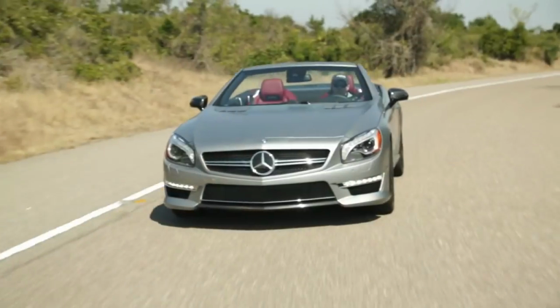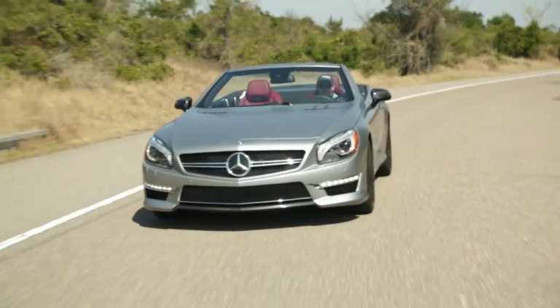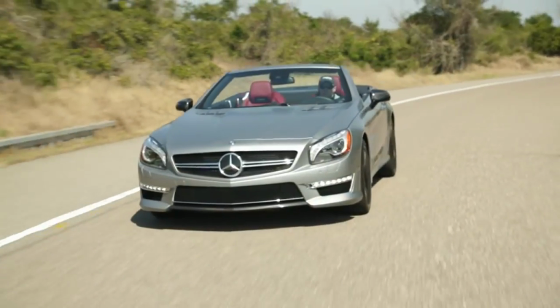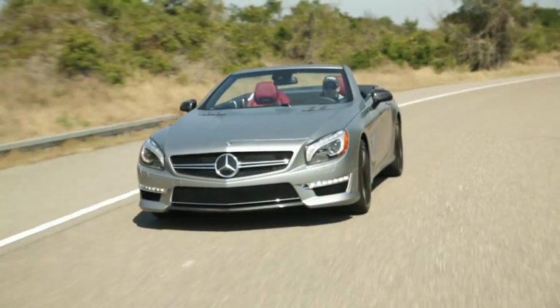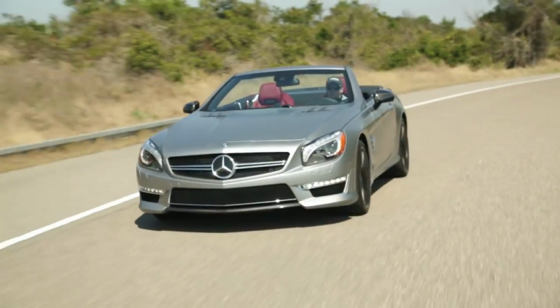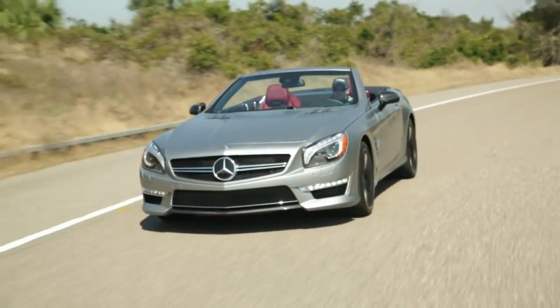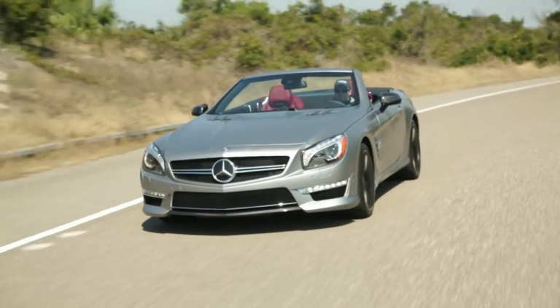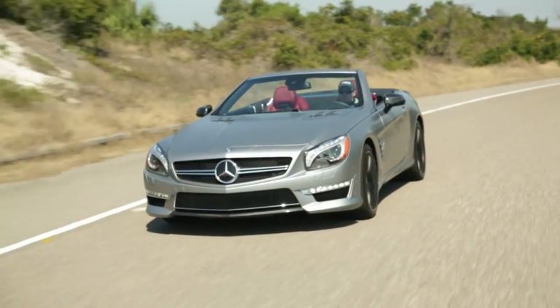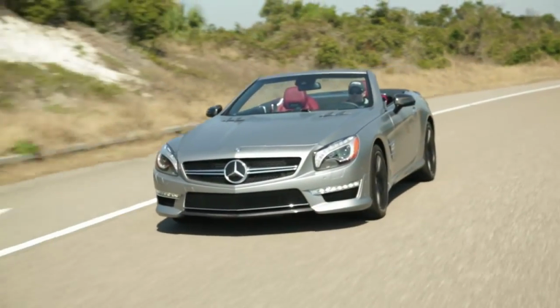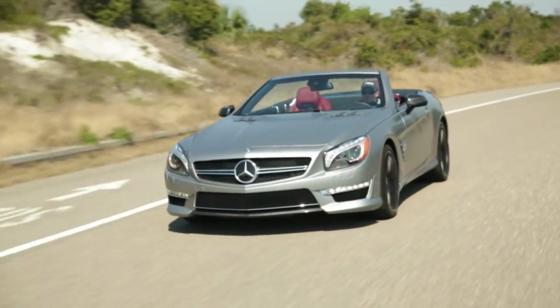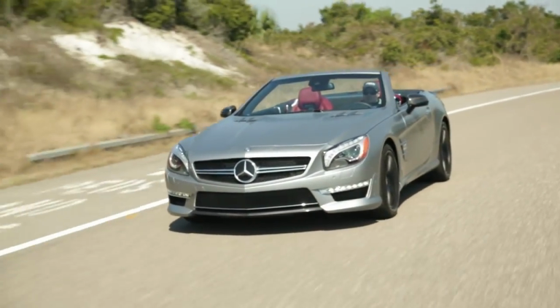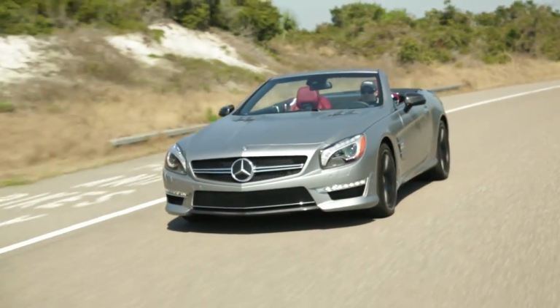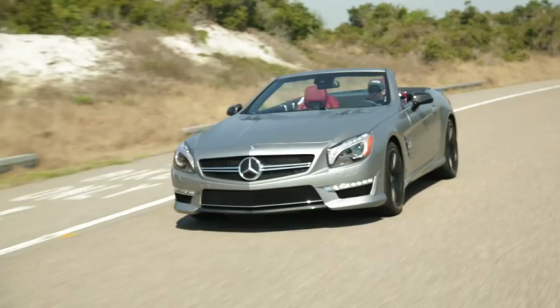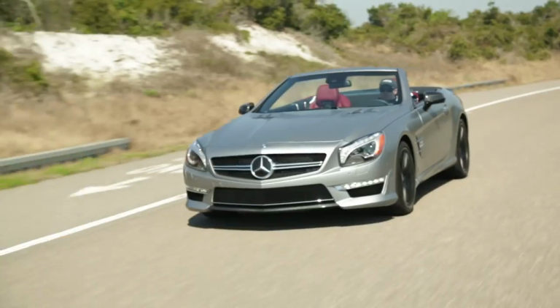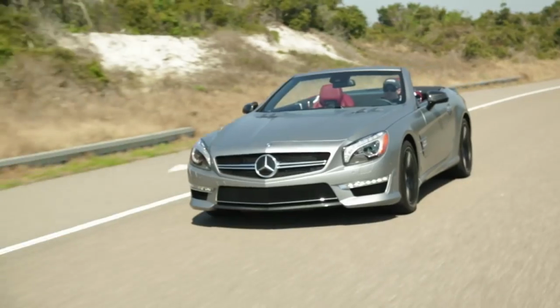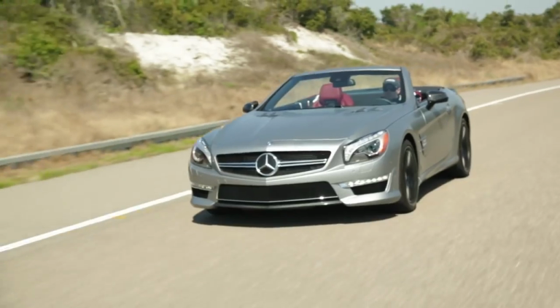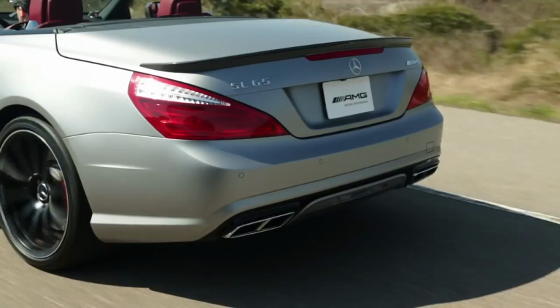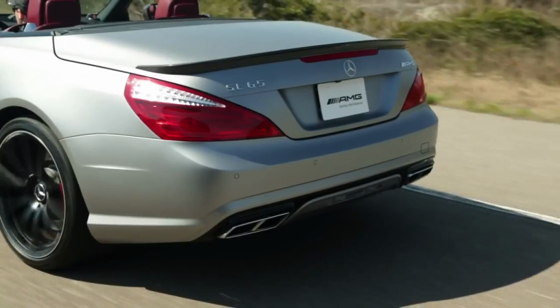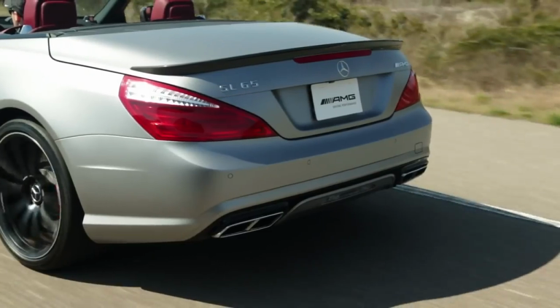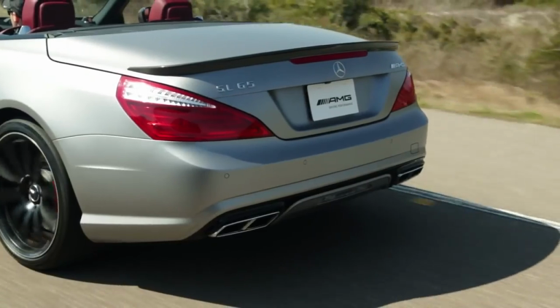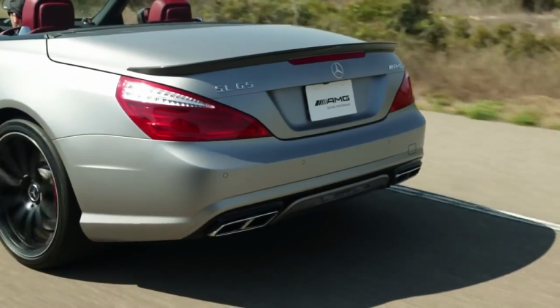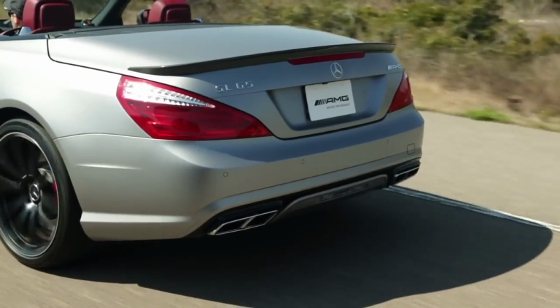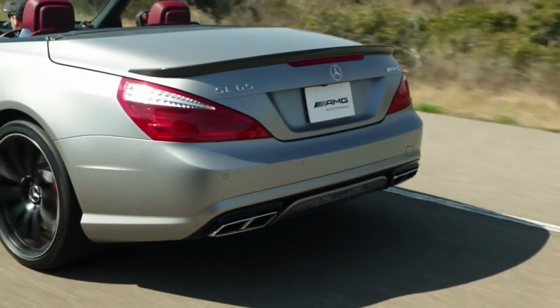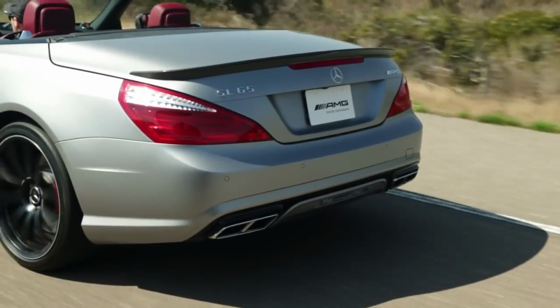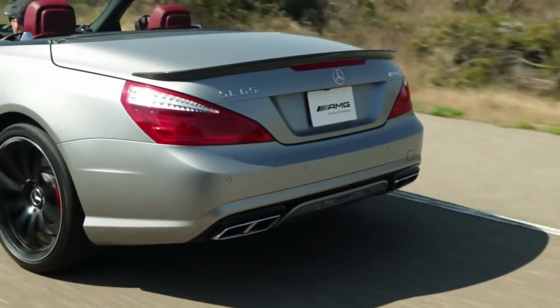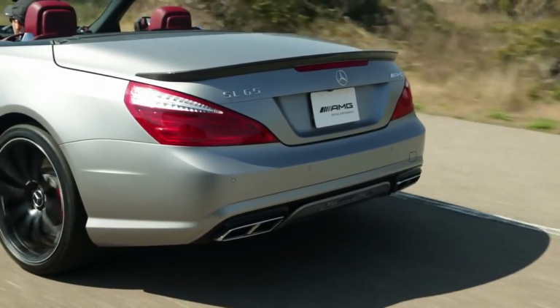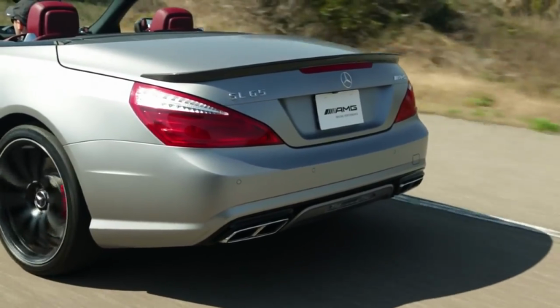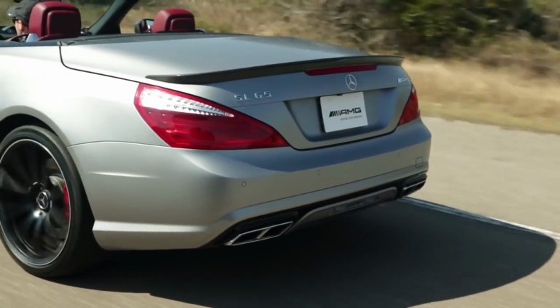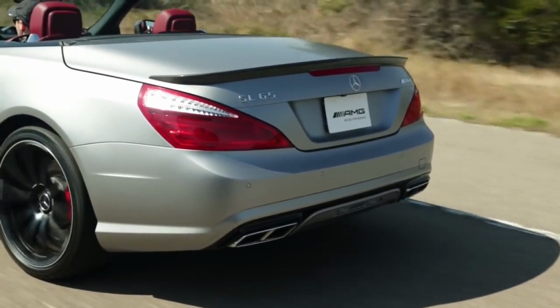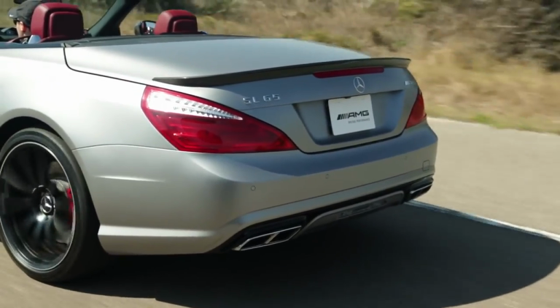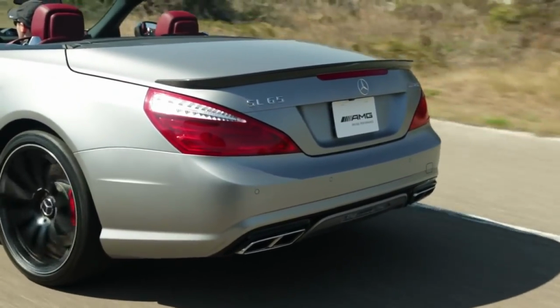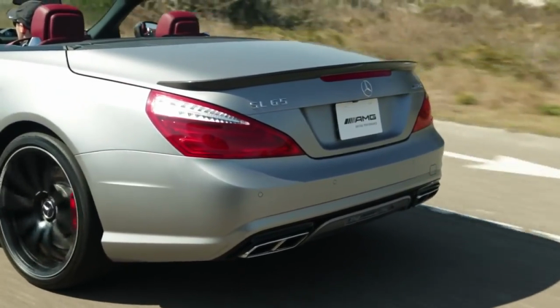I hope you enjoyed our tour of the 2013 Mercedes-Benz SL 65 AMG here at Amelia Island.